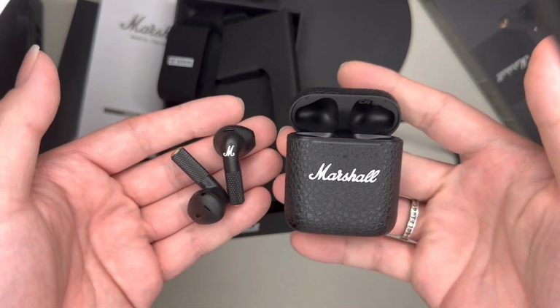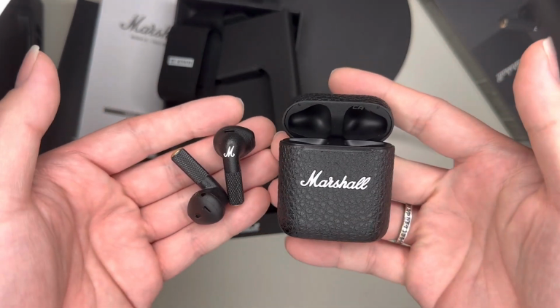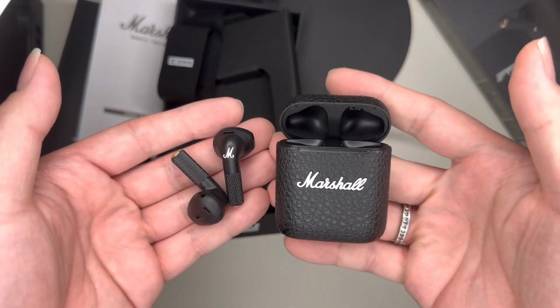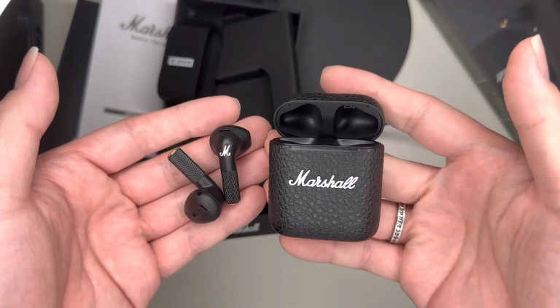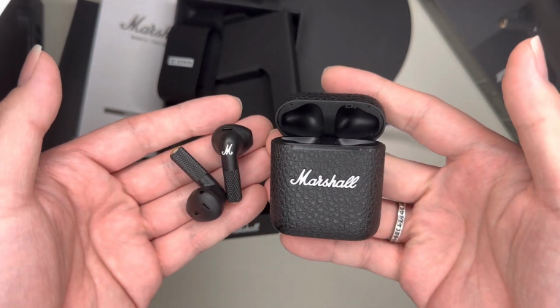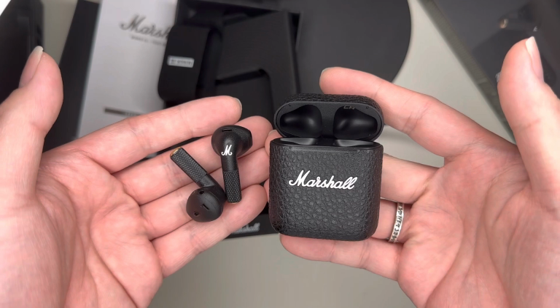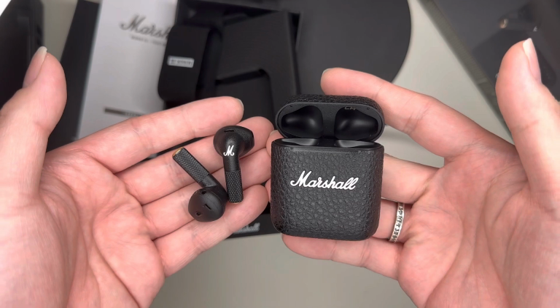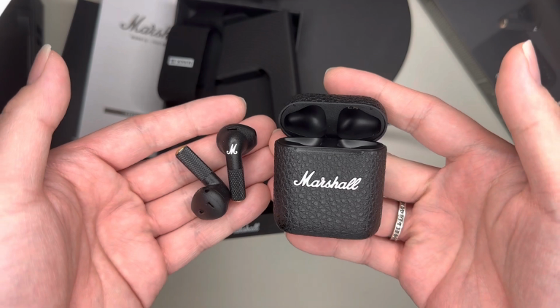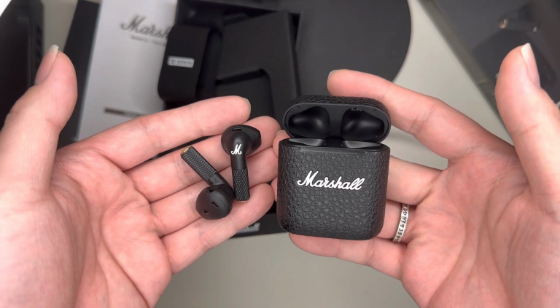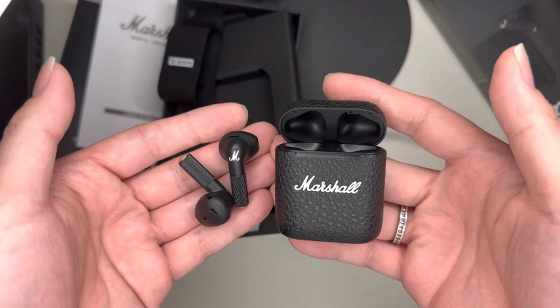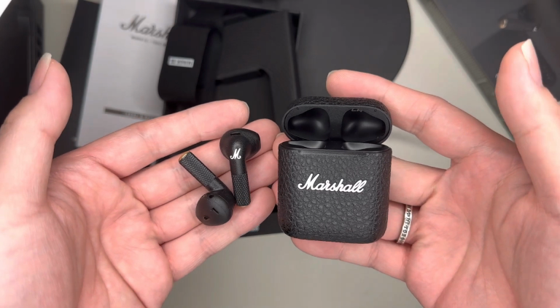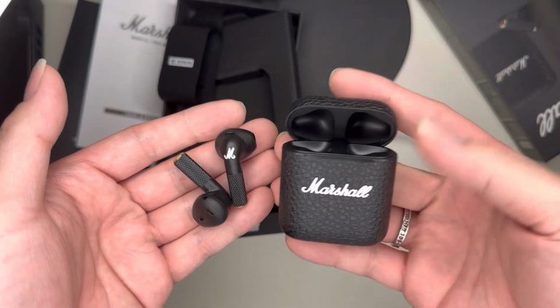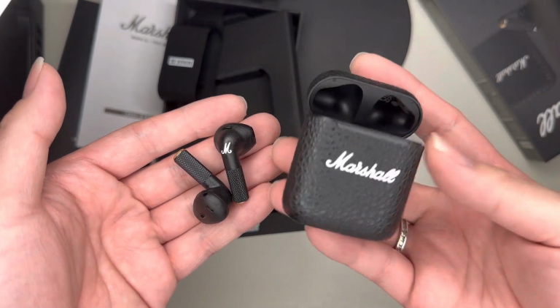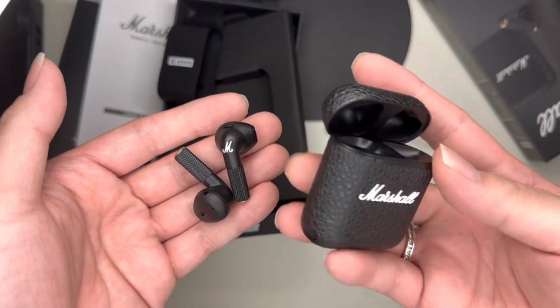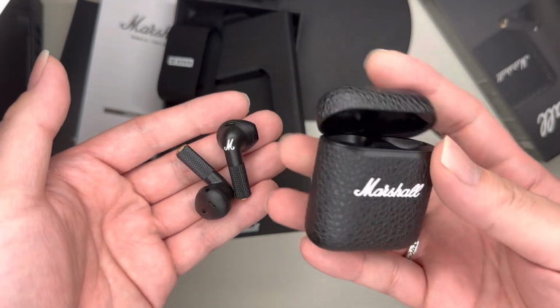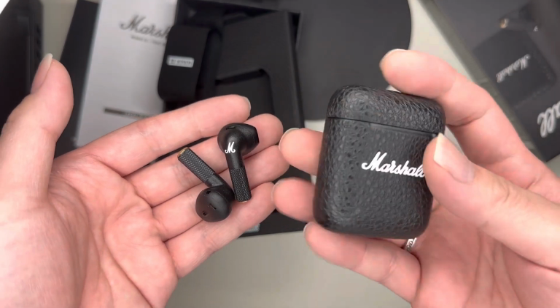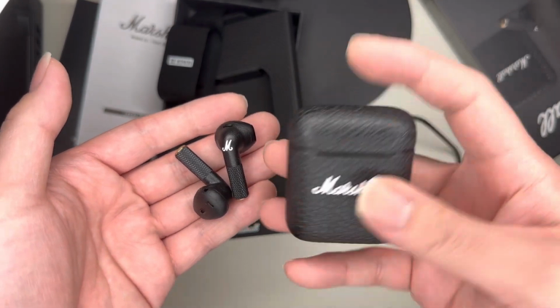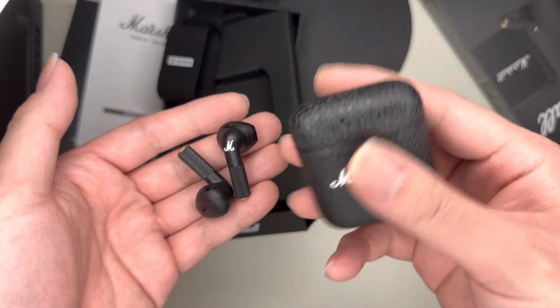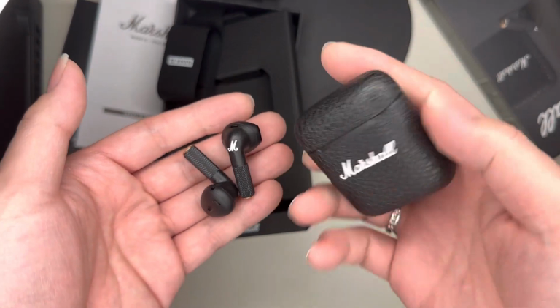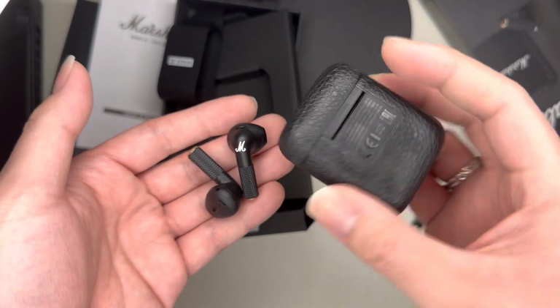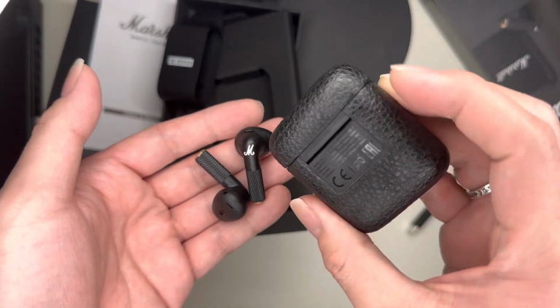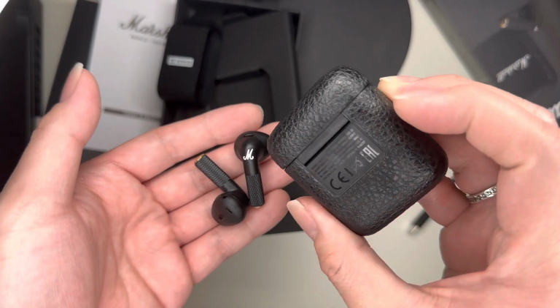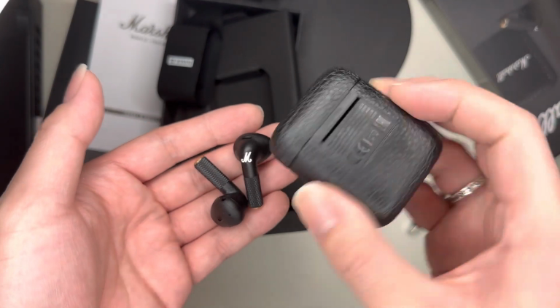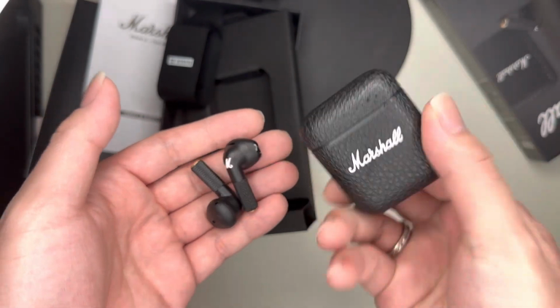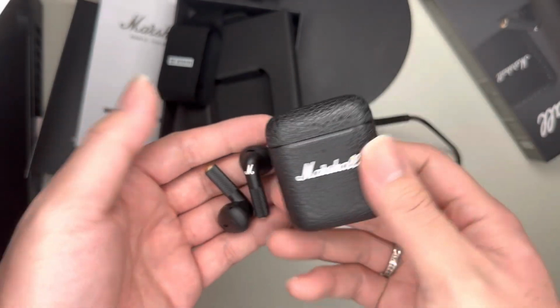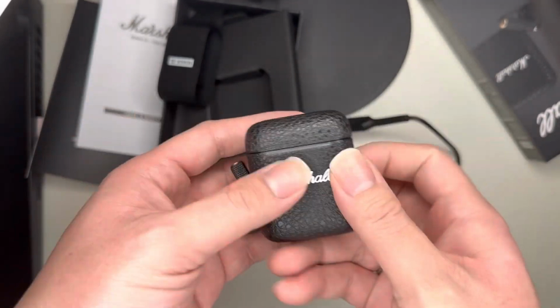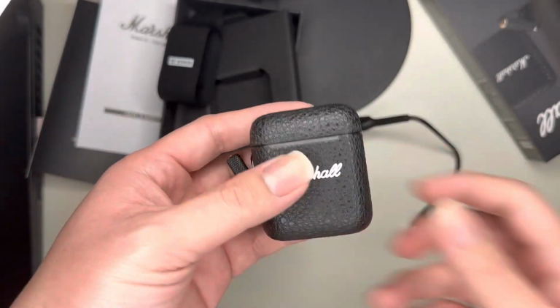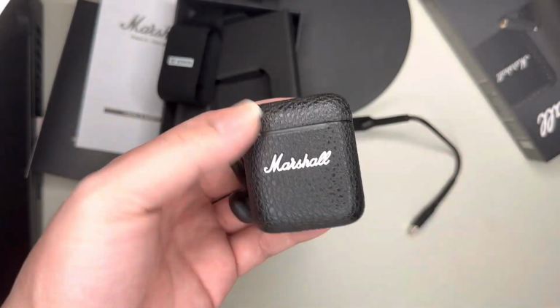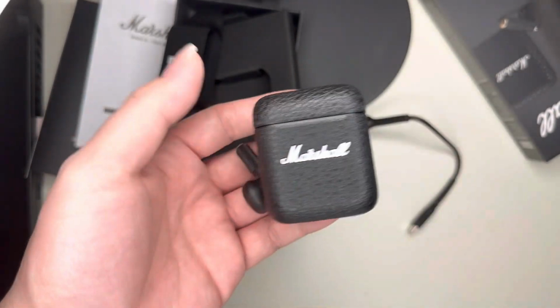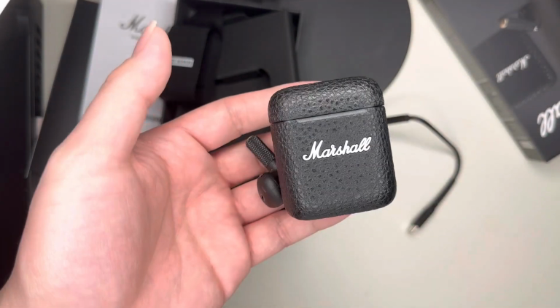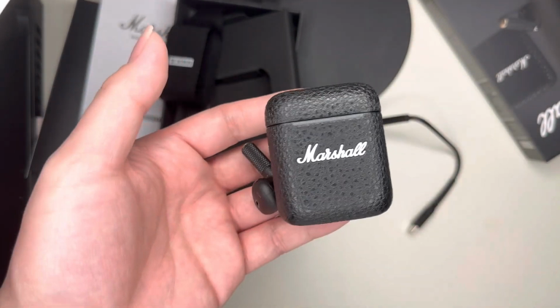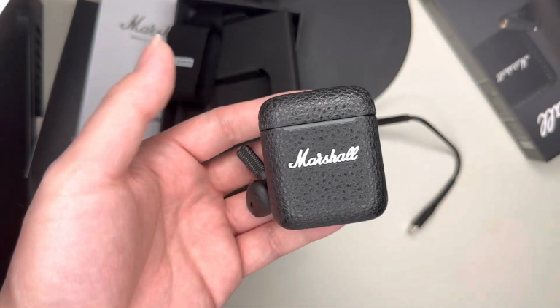For the Marshall earbuds unboxing — if you have any questions, leave them in the comments below and have a fantastic day. Thank you.